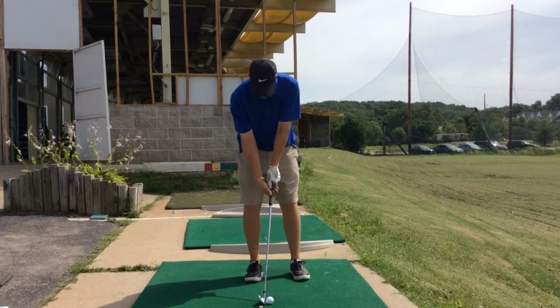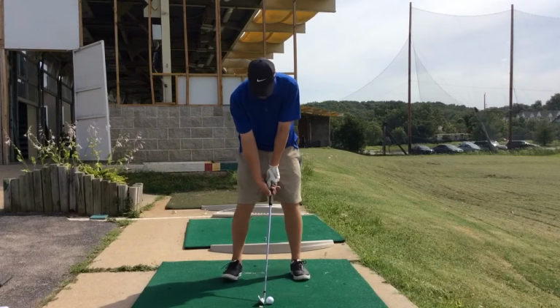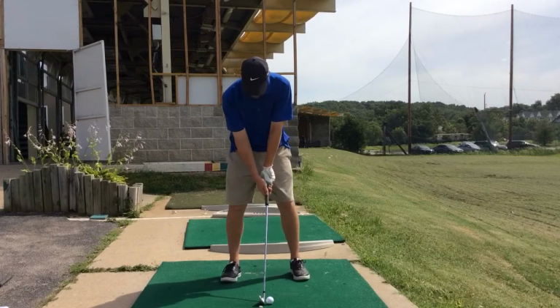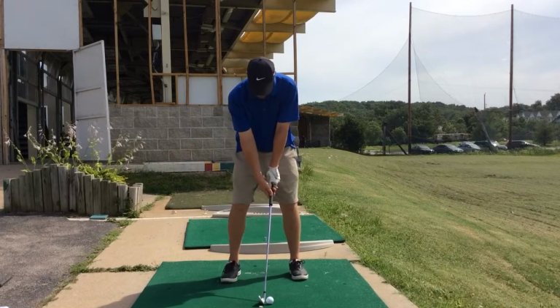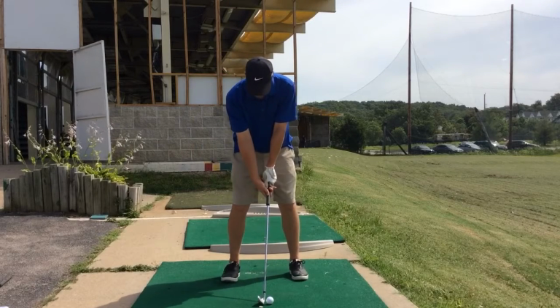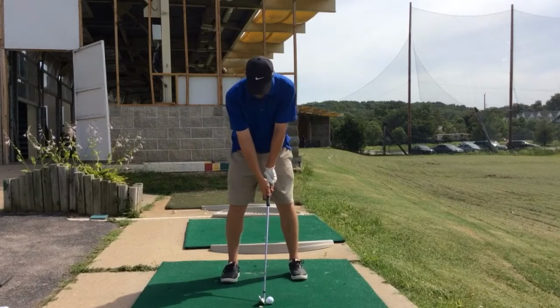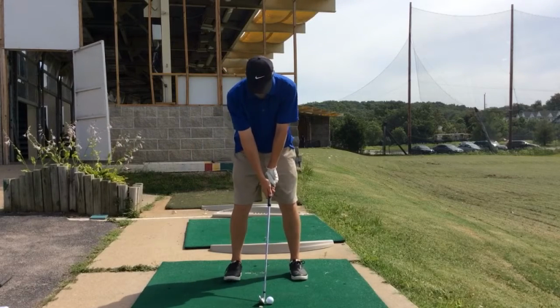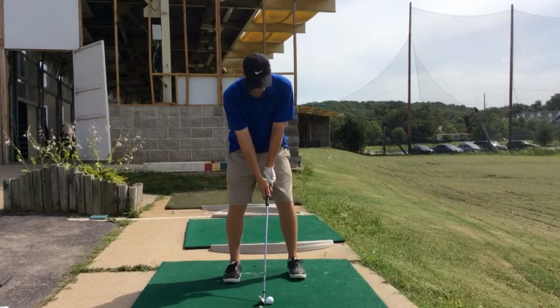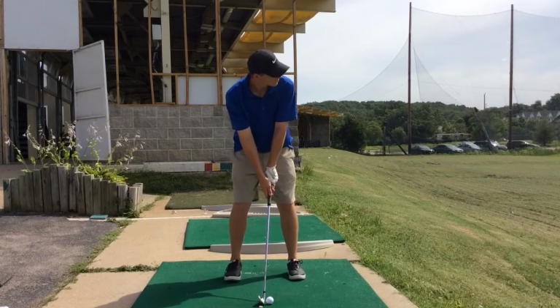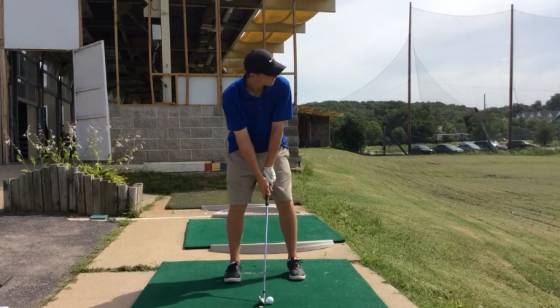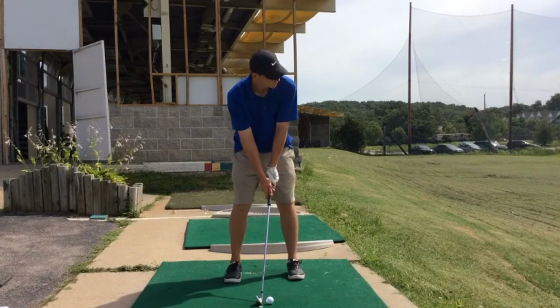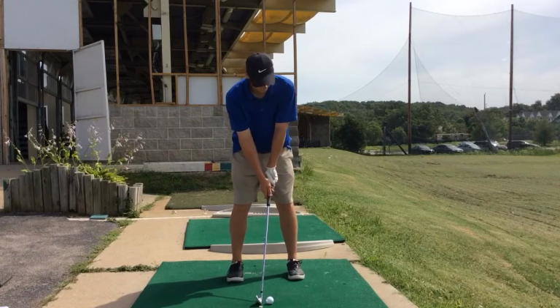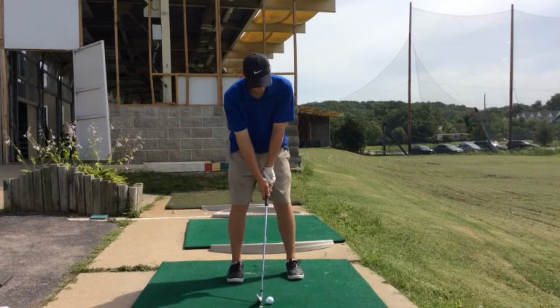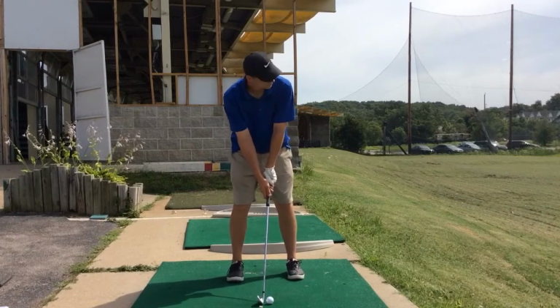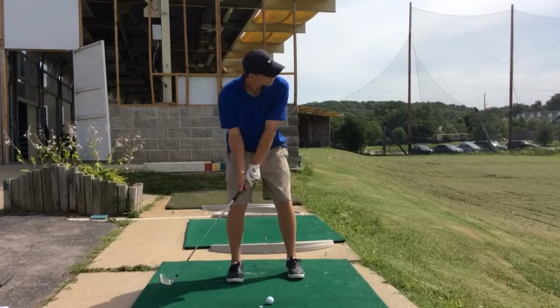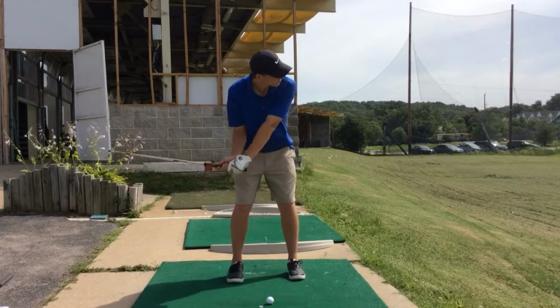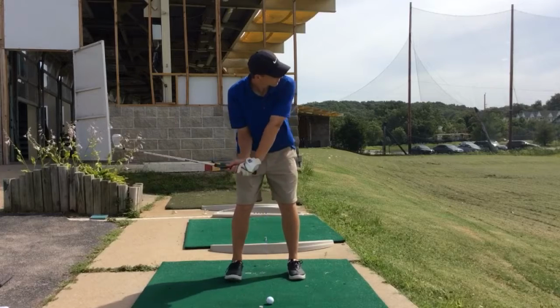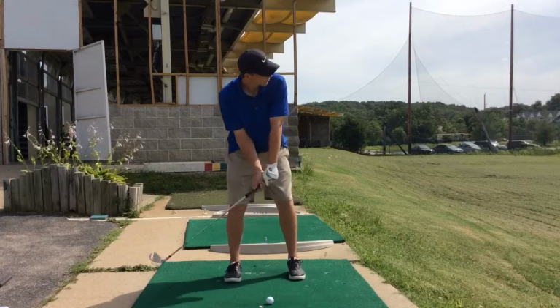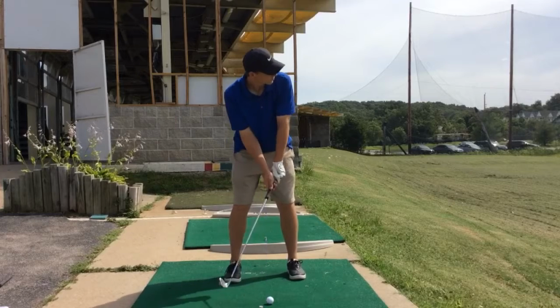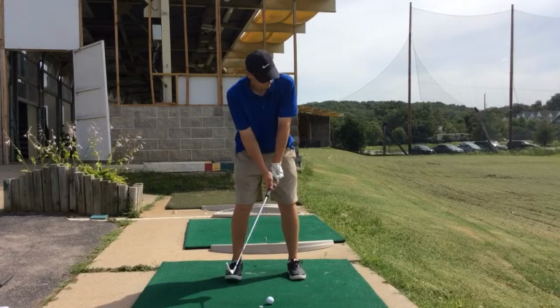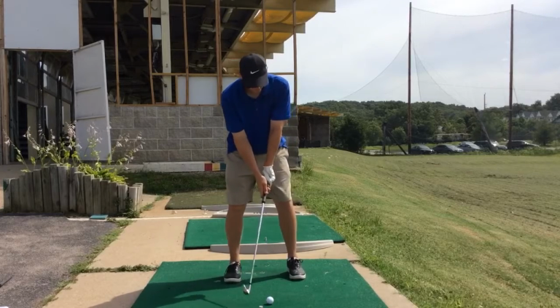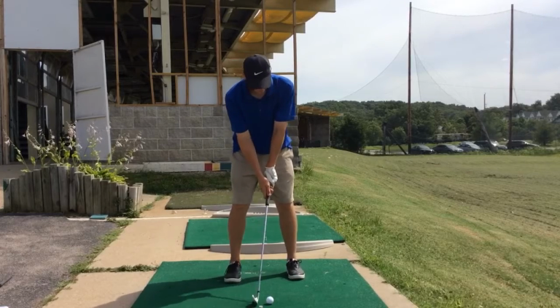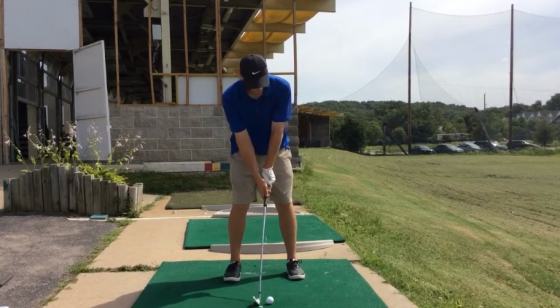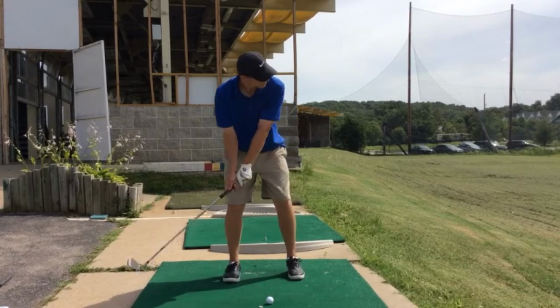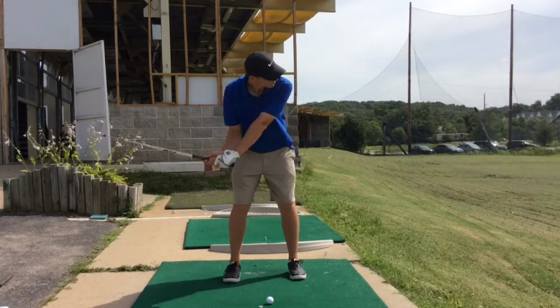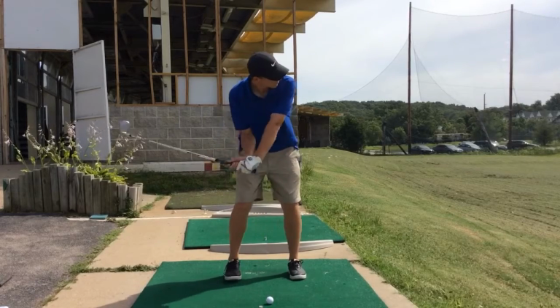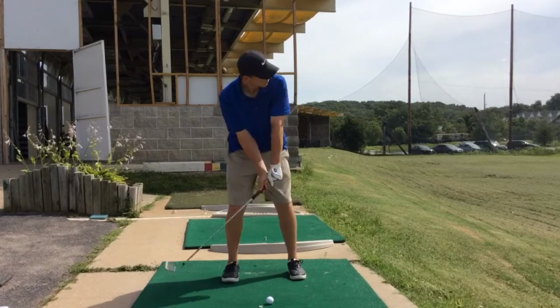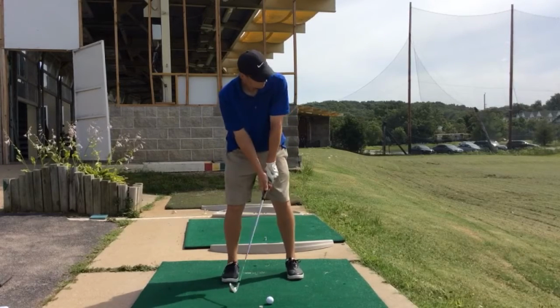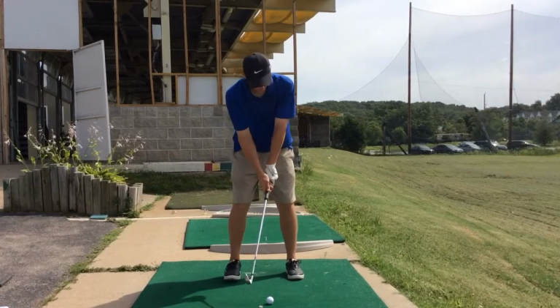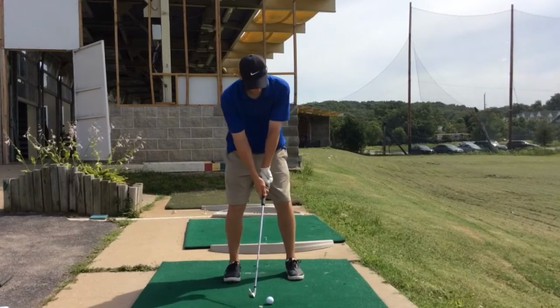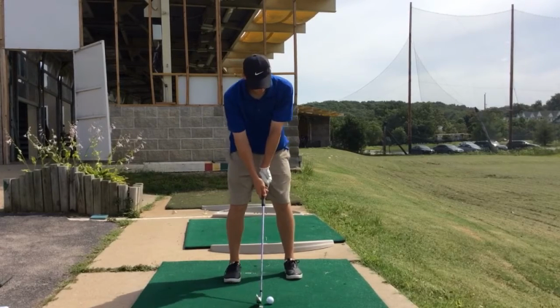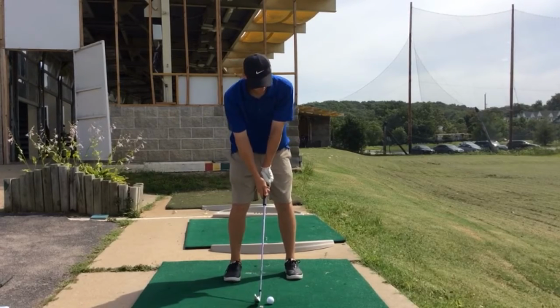And now what we're going to do is while we're looking at the target, we're going to do a little waggle, keeping our feet lively. One more time. And then we're going to set the club and go.